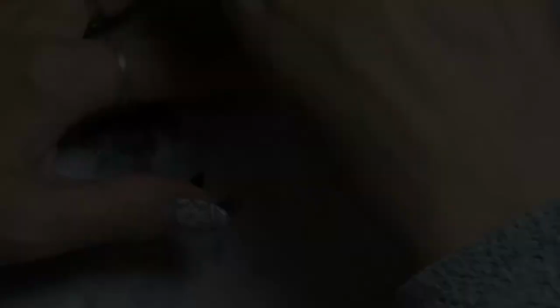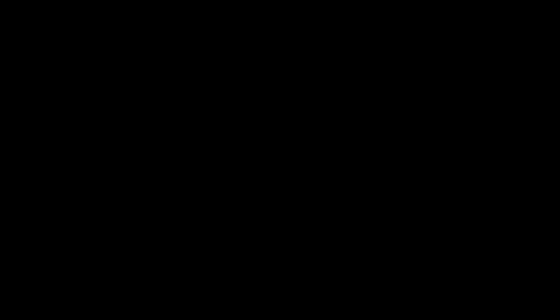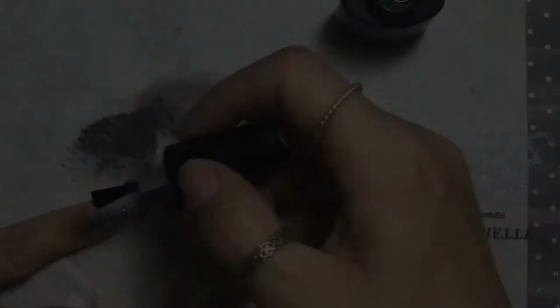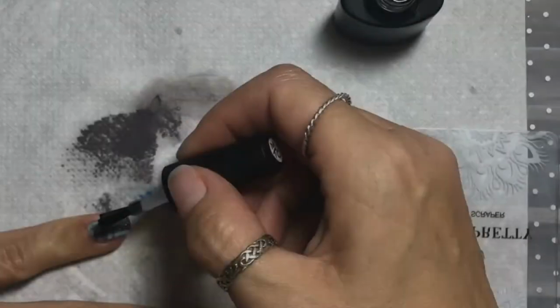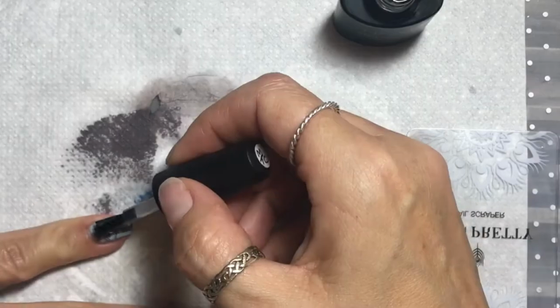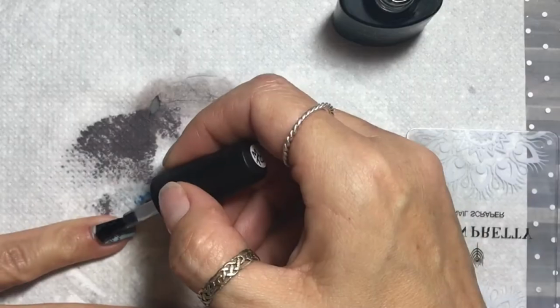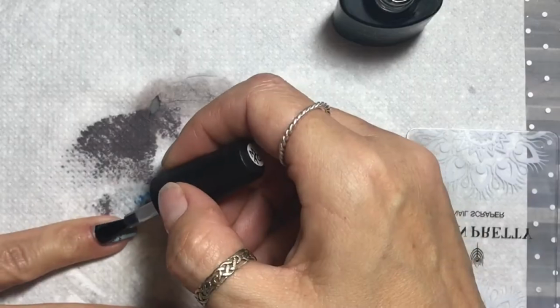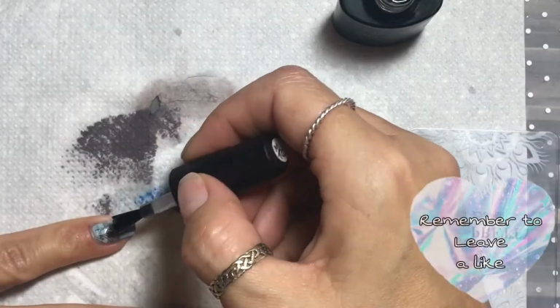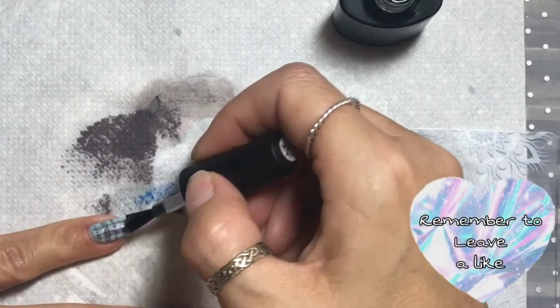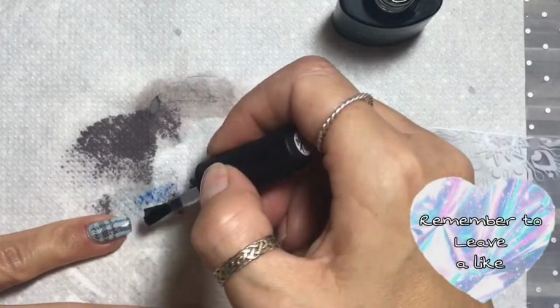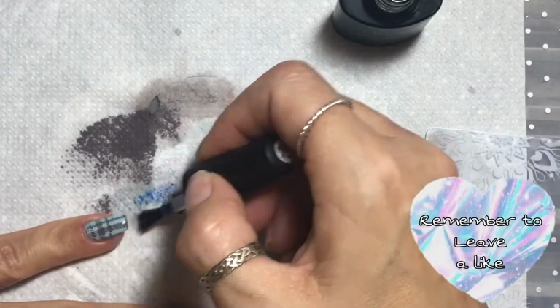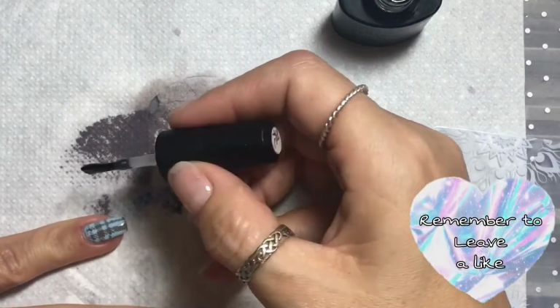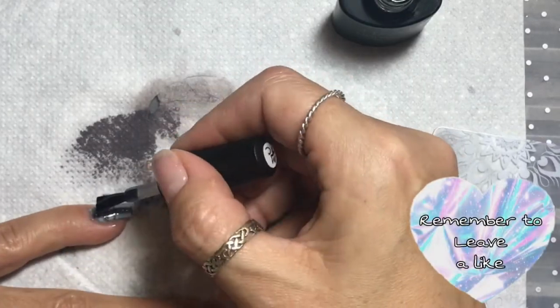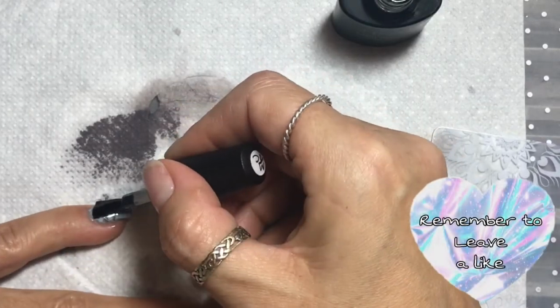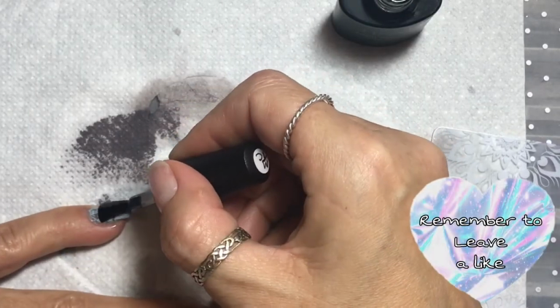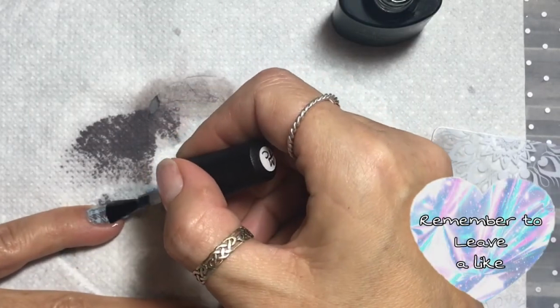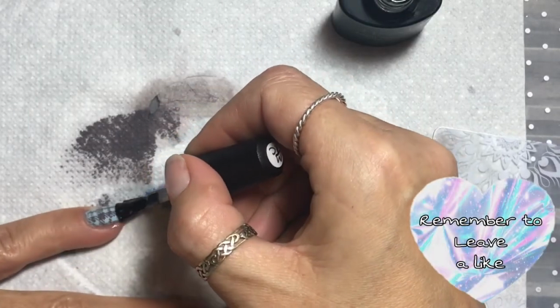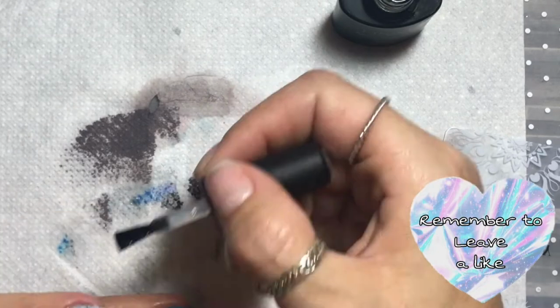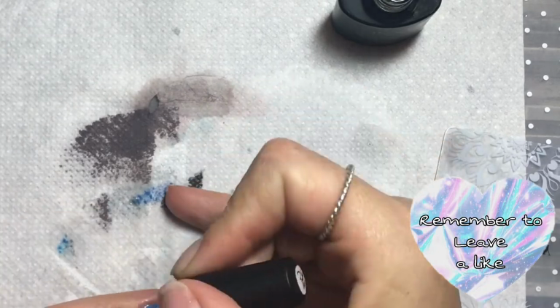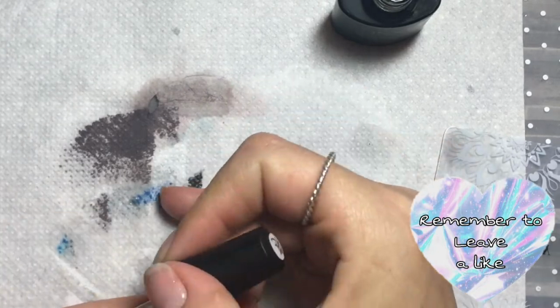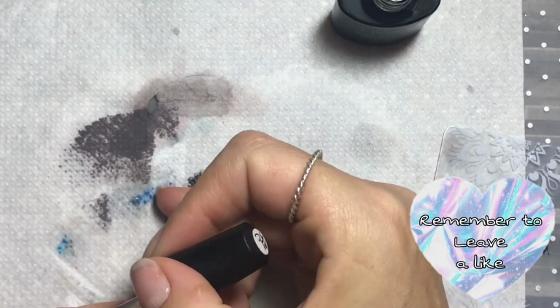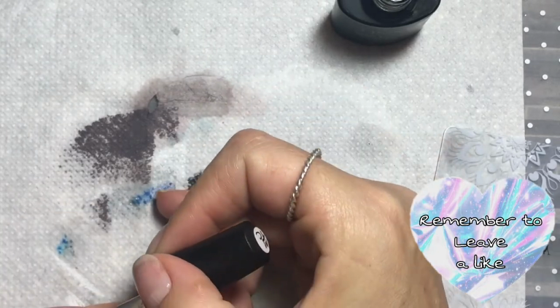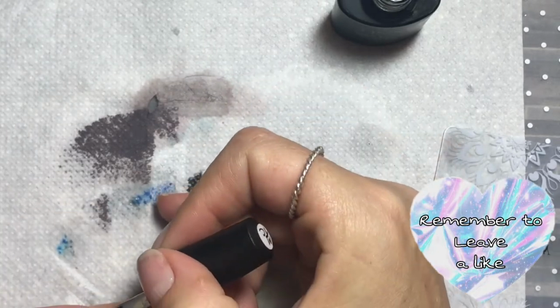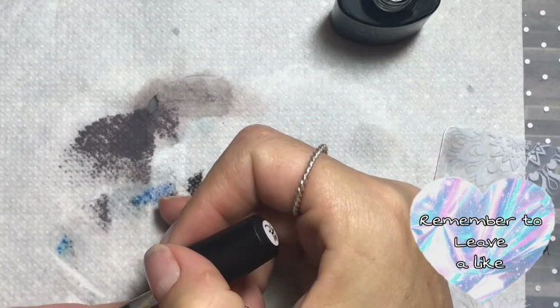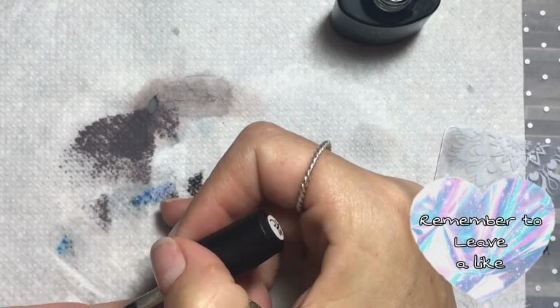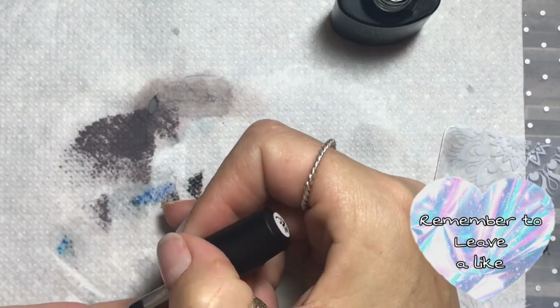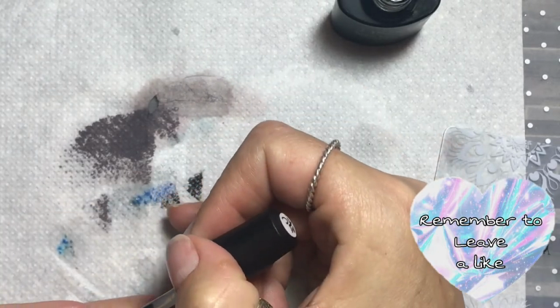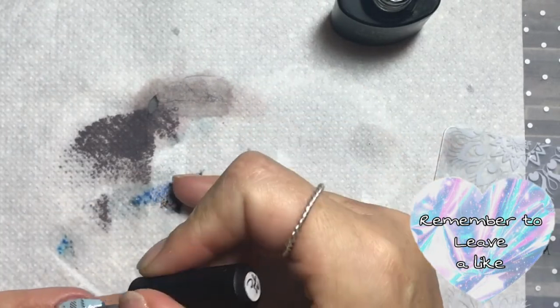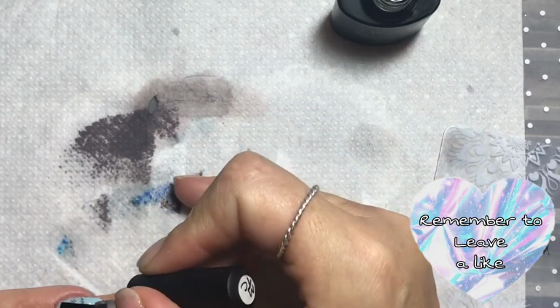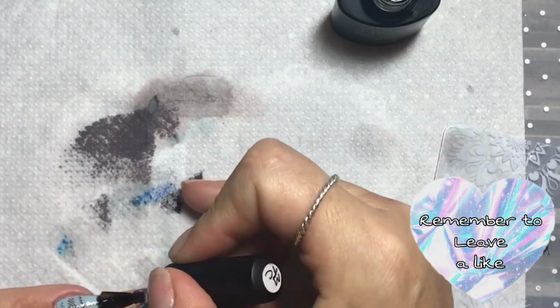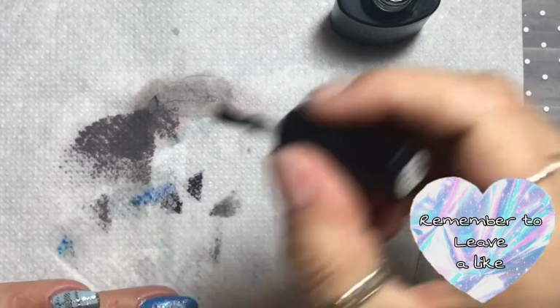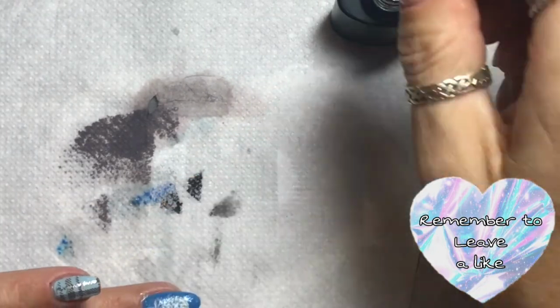I also left the pinky nail matte, just because I prefer the effect.